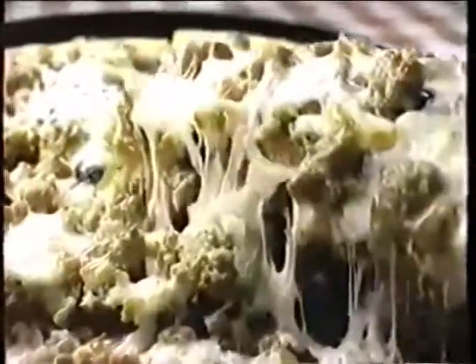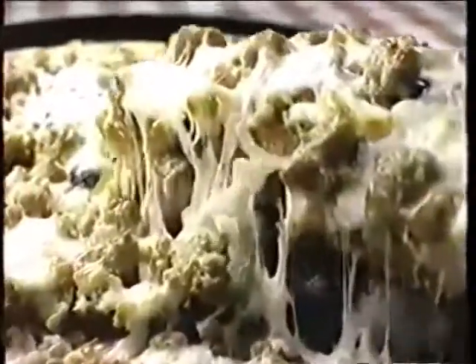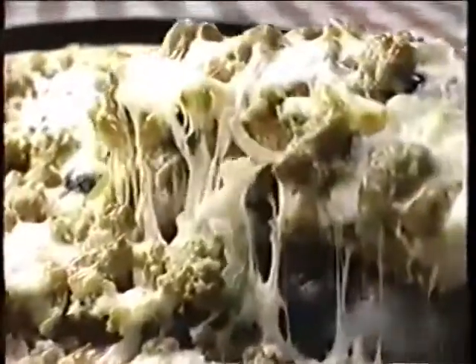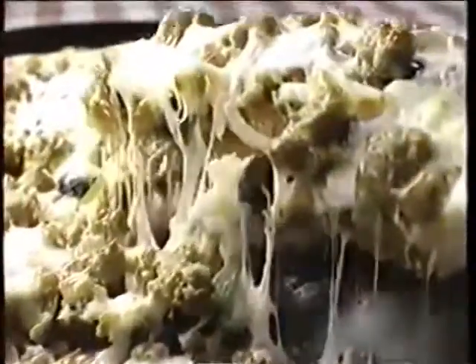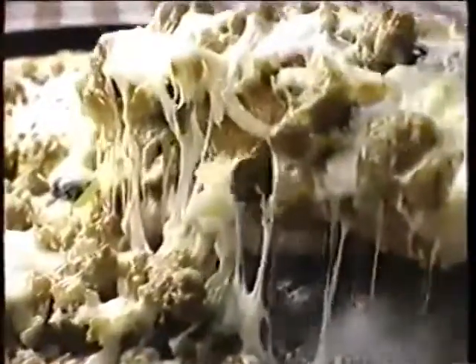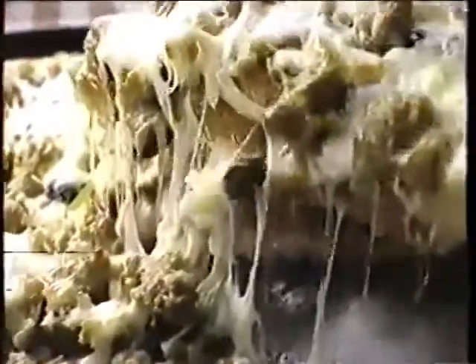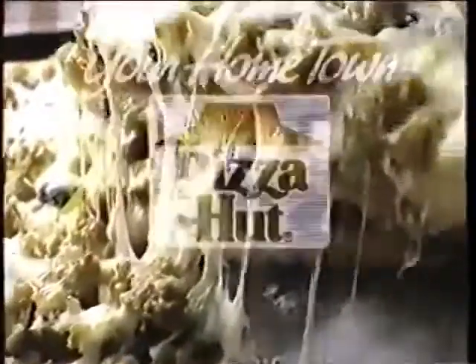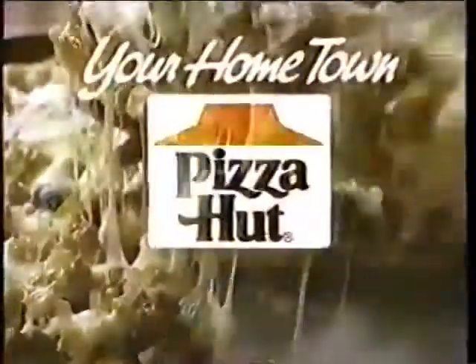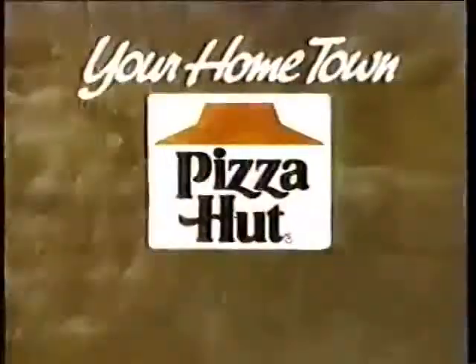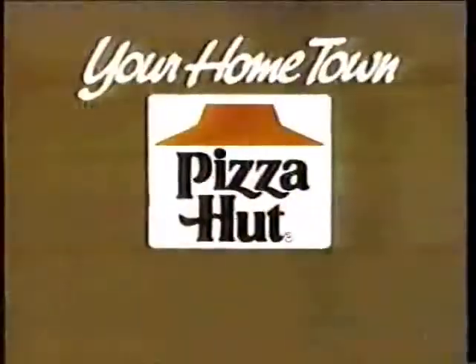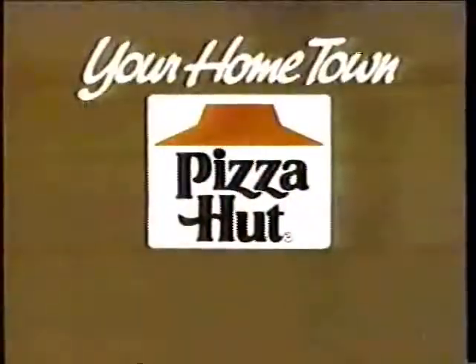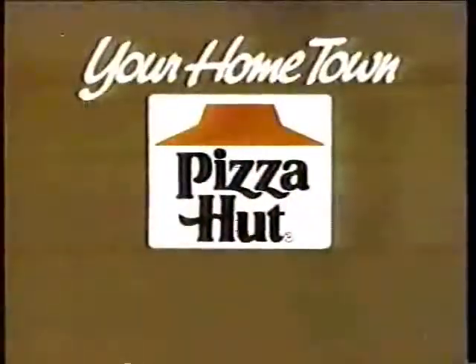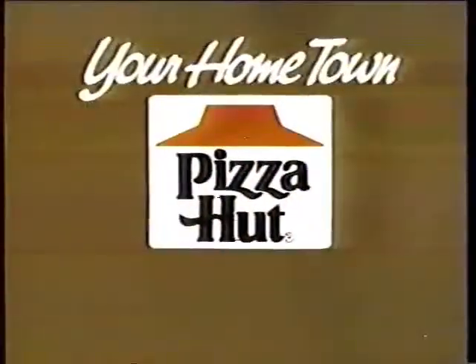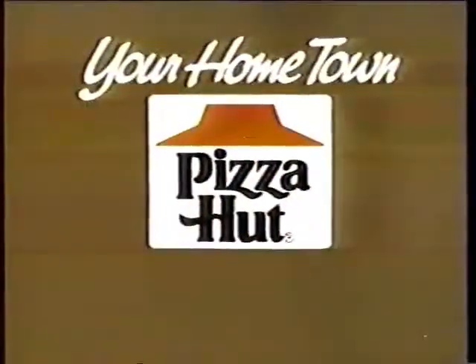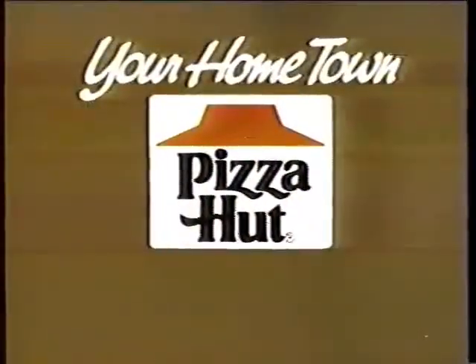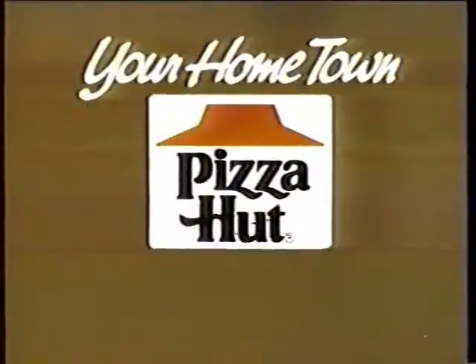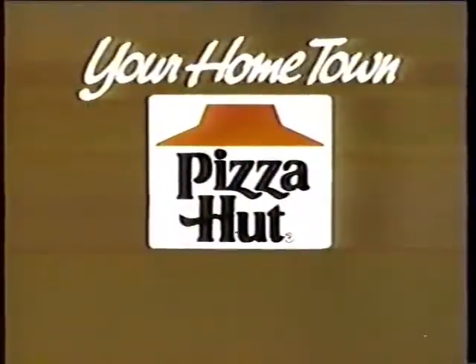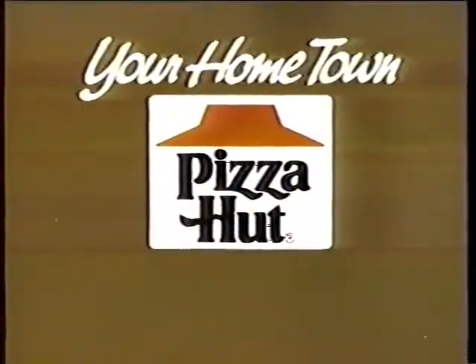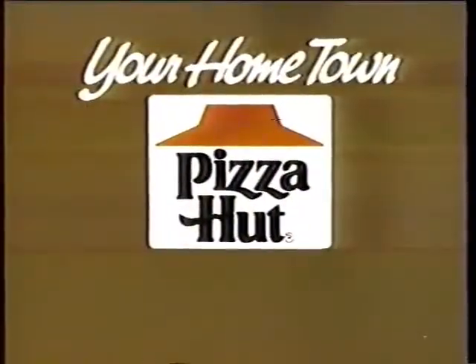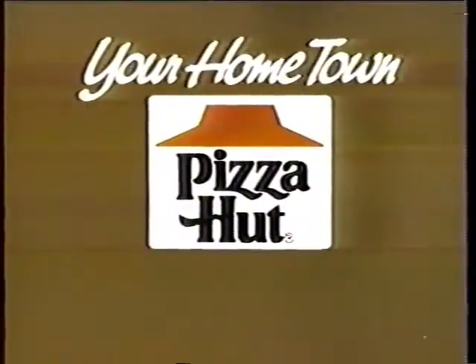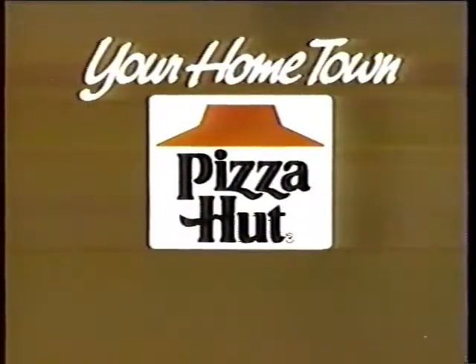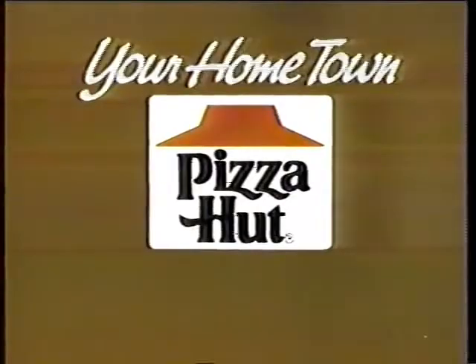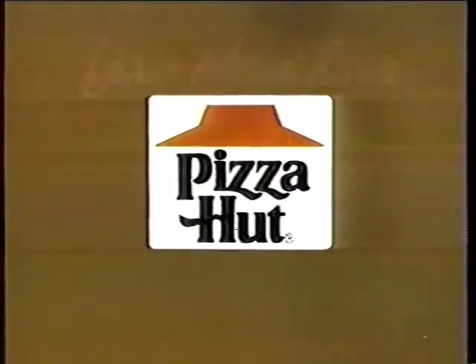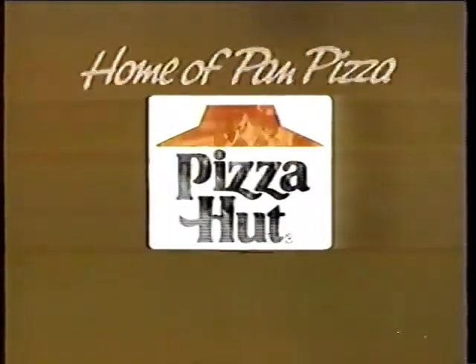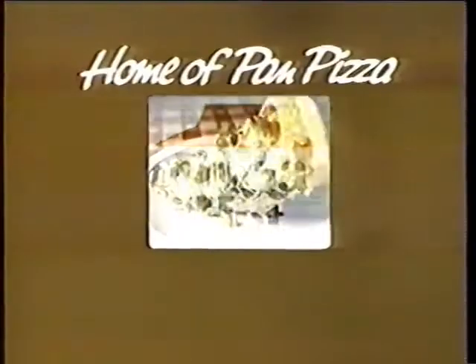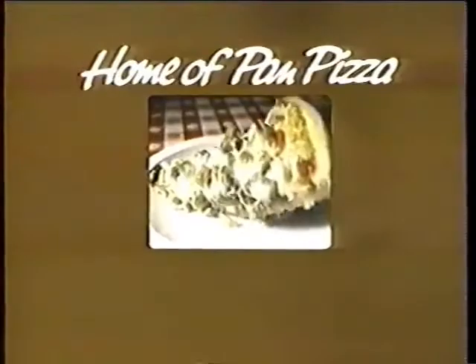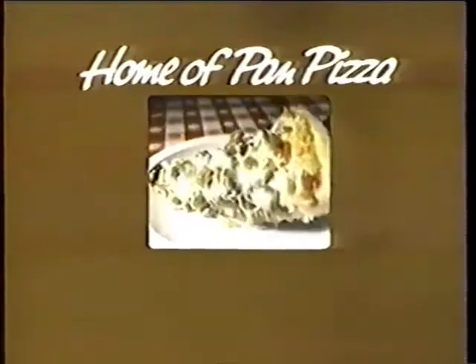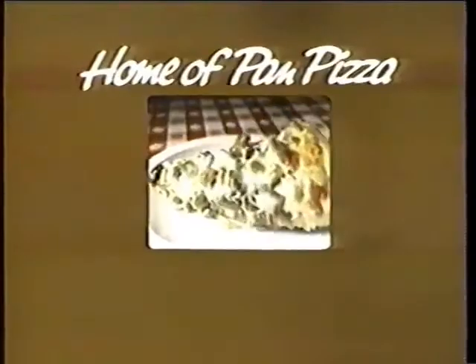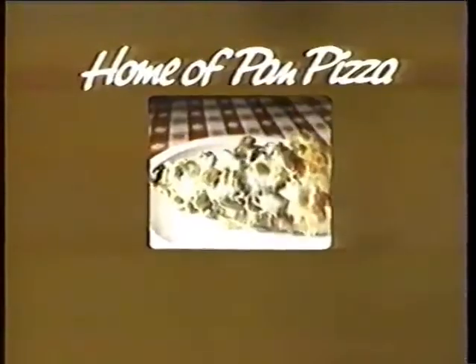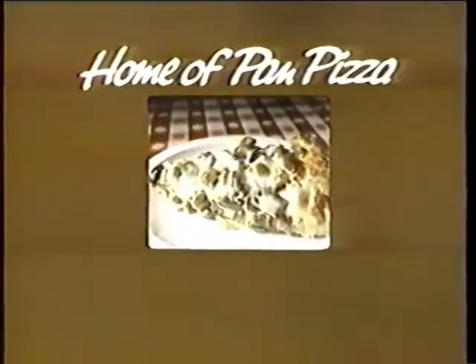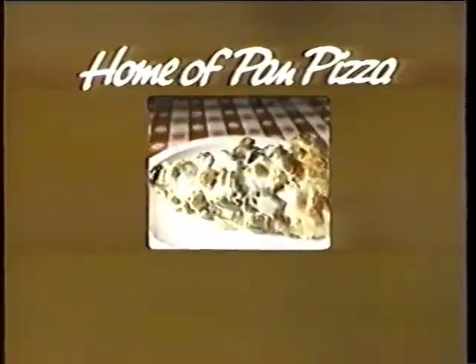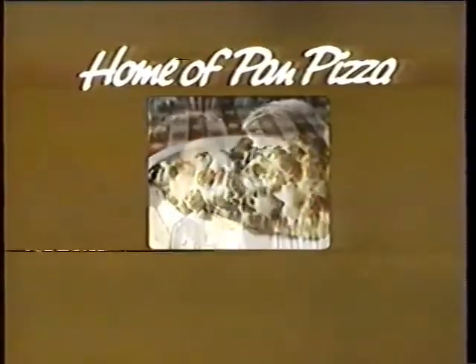You ought to try it. At your hometown Pizza Hut — home of pan pizza.